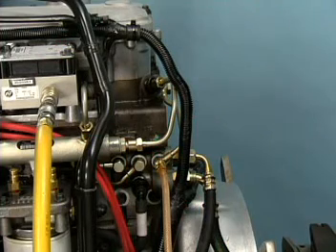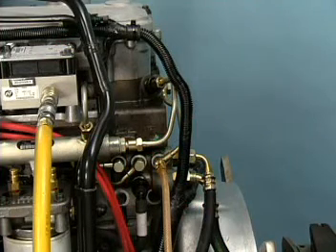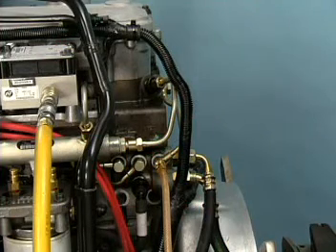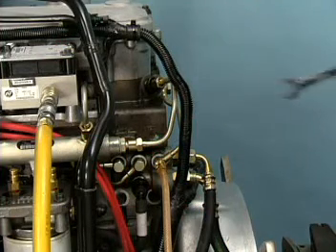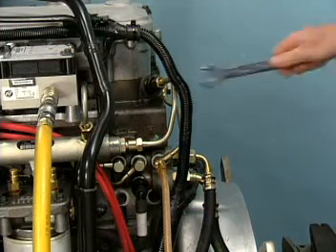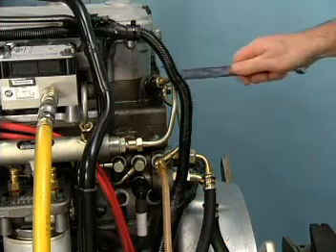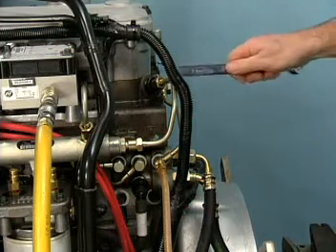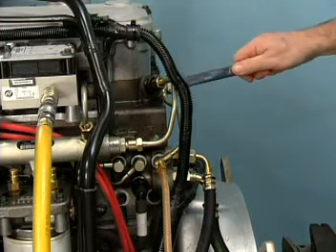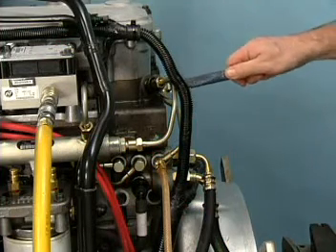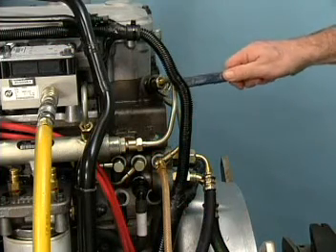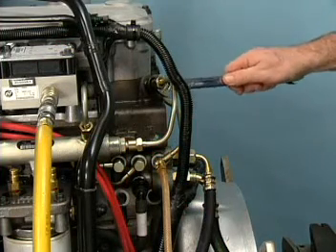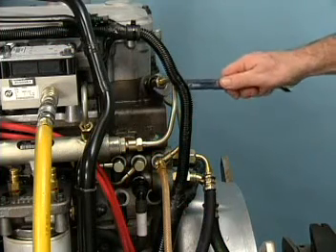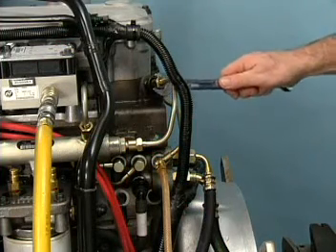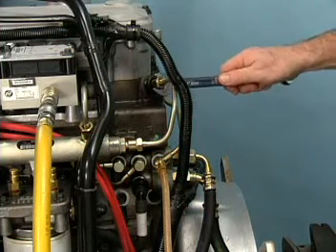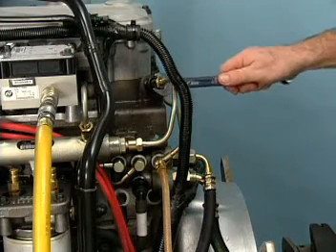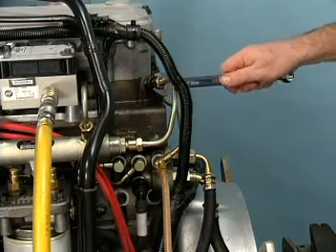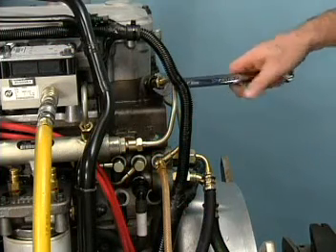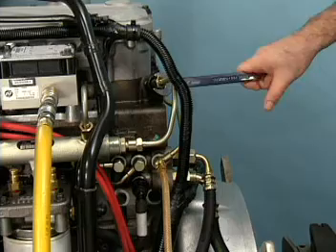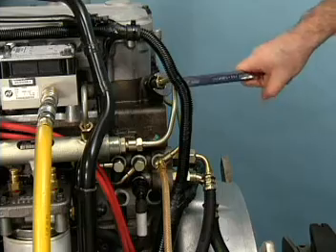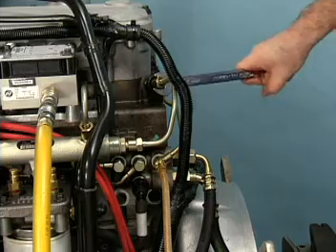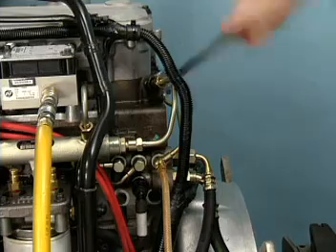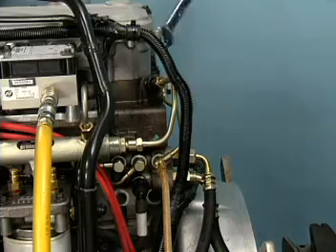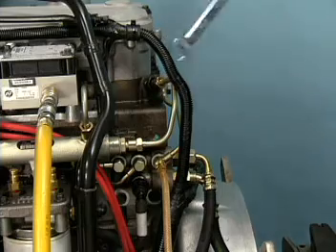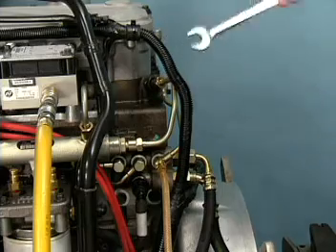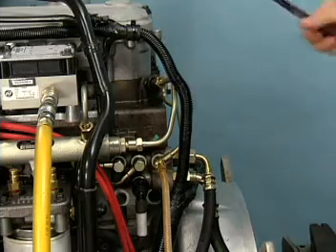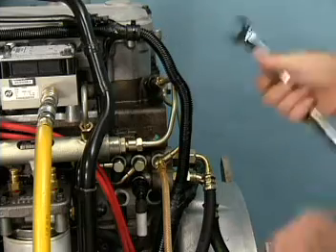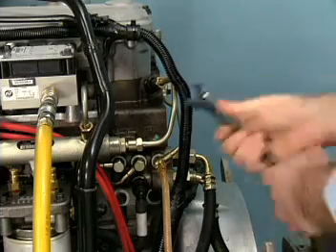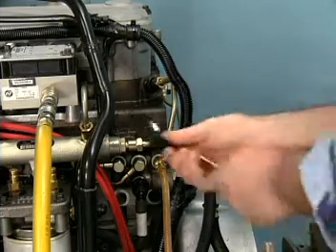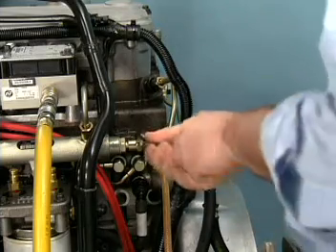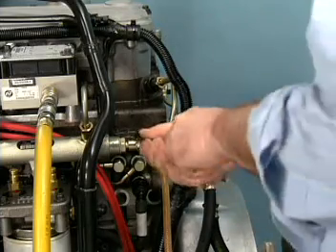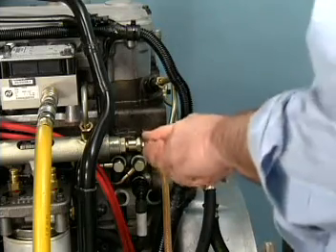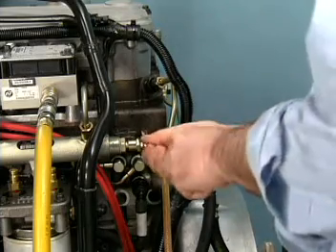To test the injector, the leak test isolation tool is used to isolate the injector.